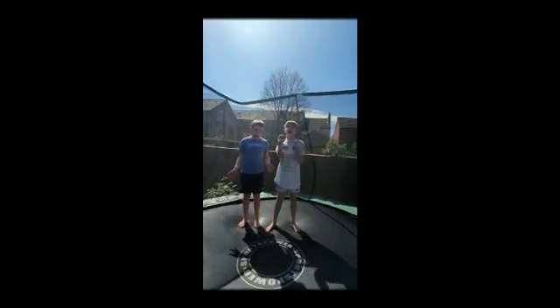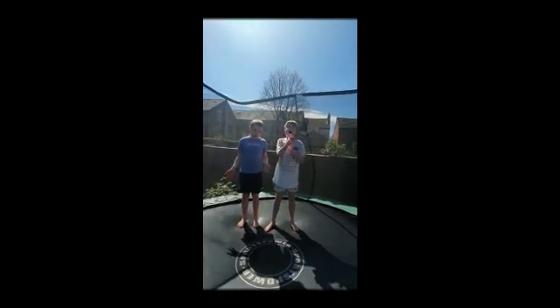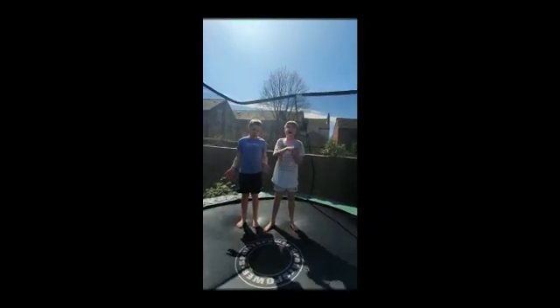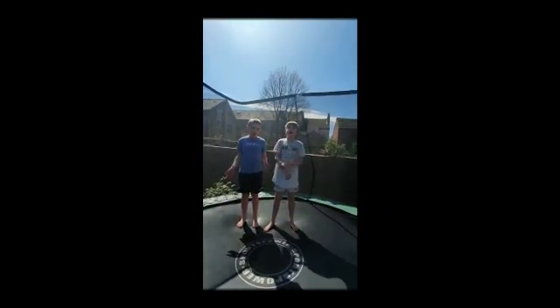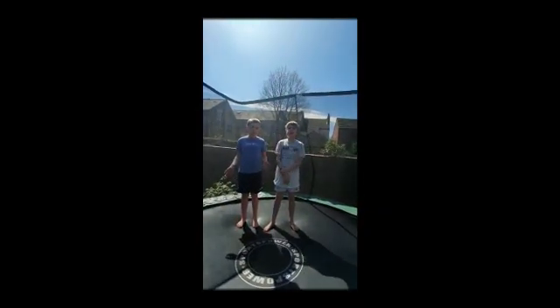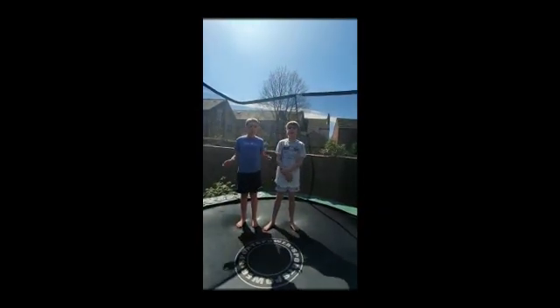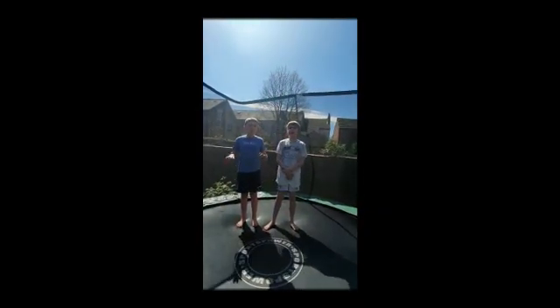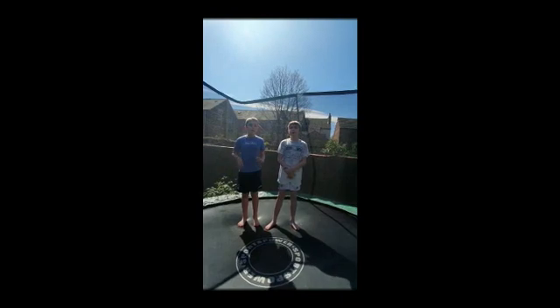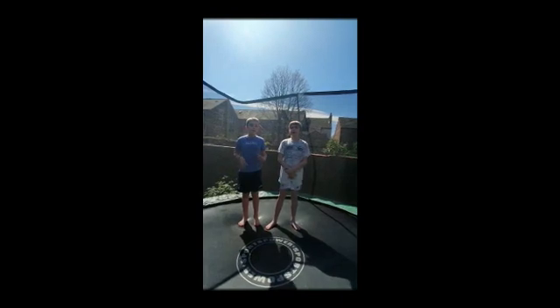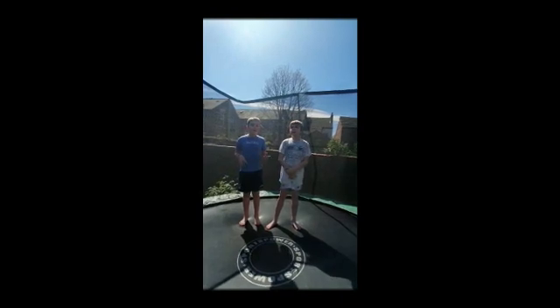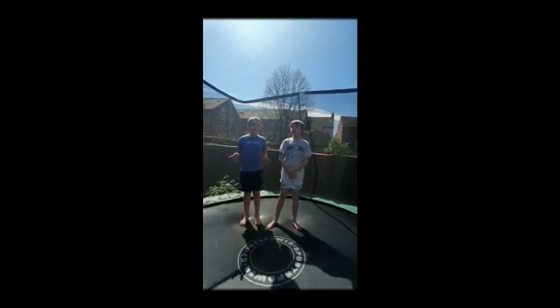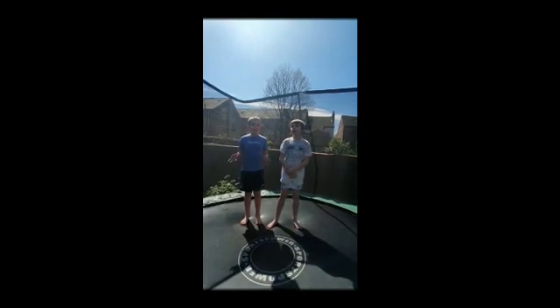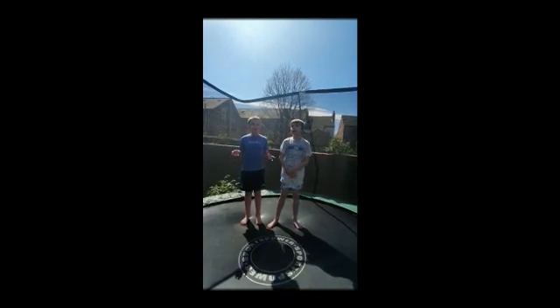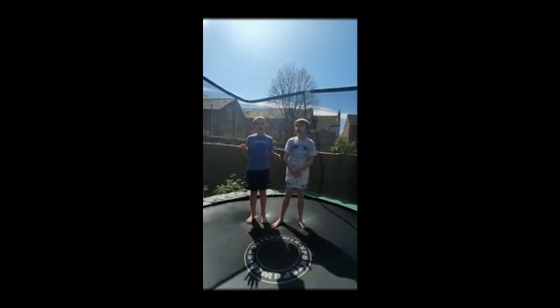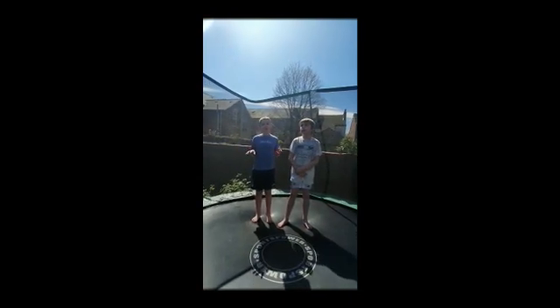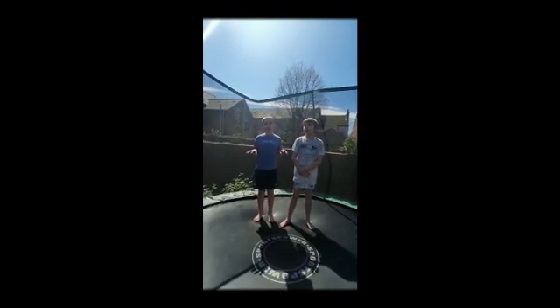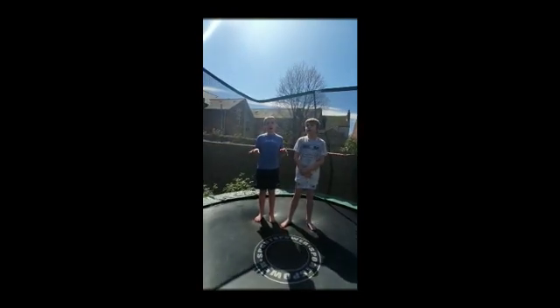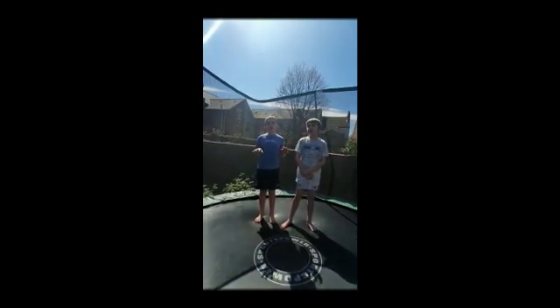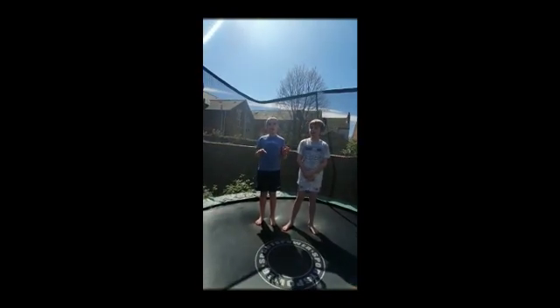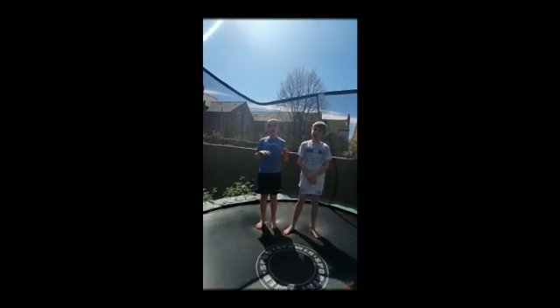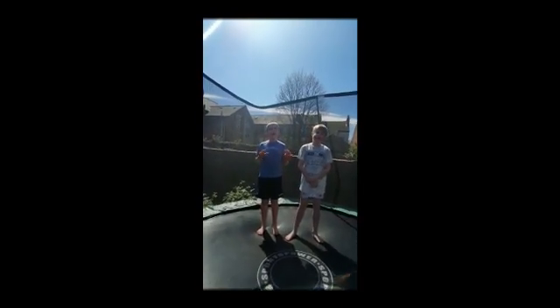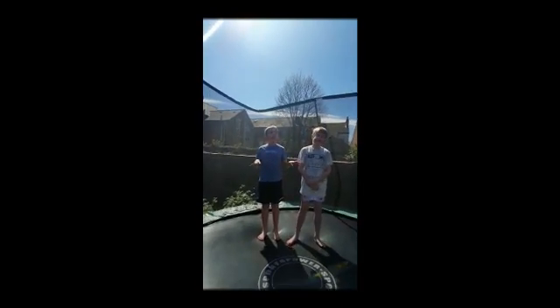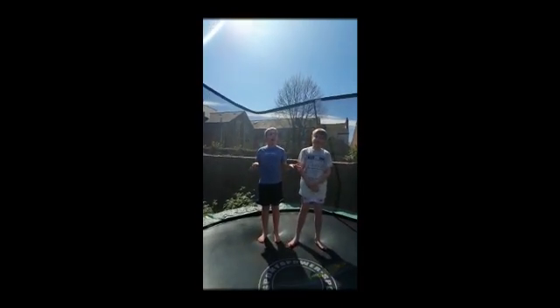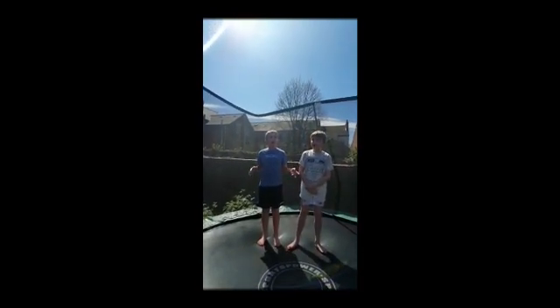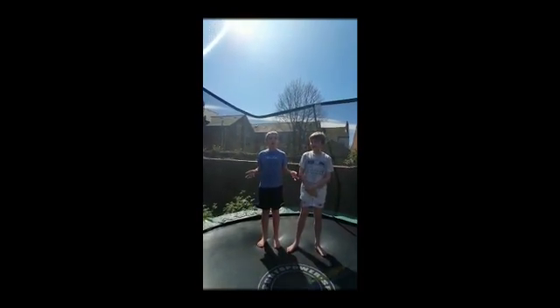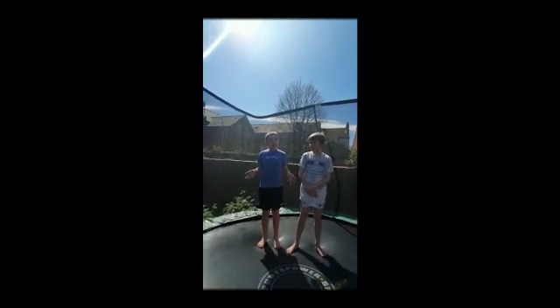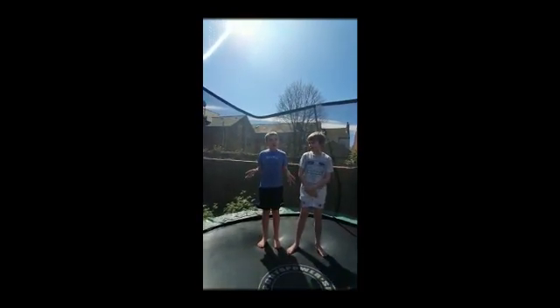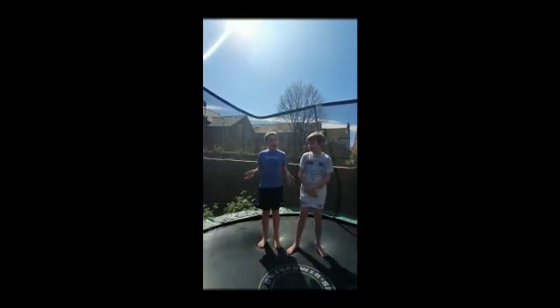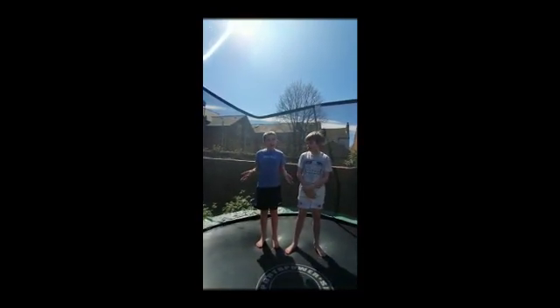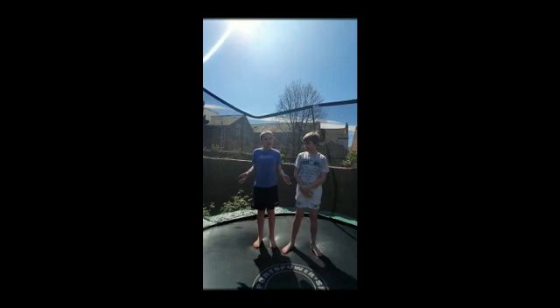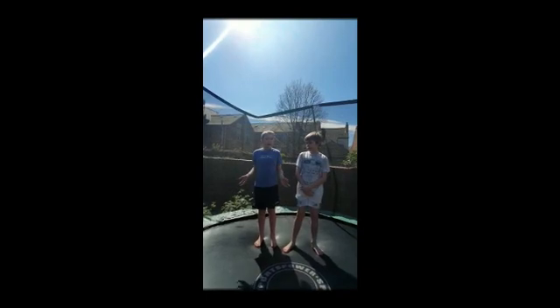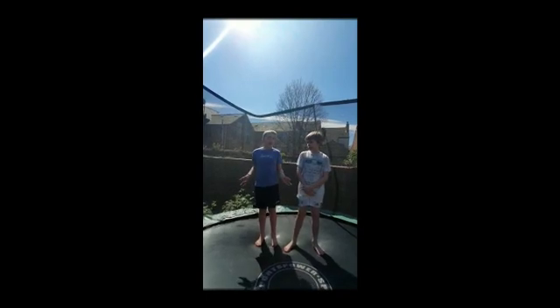Hi Scotthome! We've been doing some exercises on the trampoline. If you want to do them anywhere else, you can. Just give it a try.